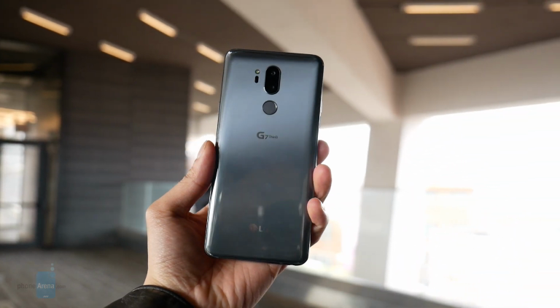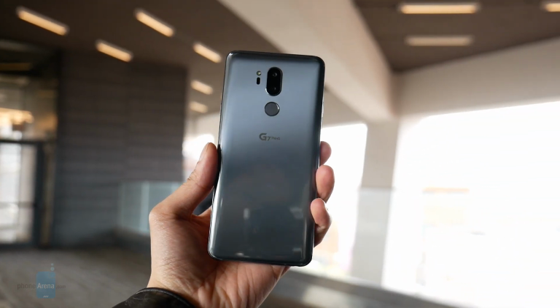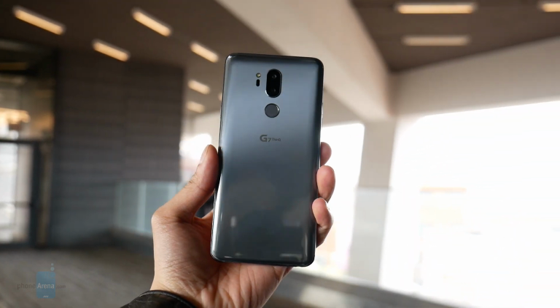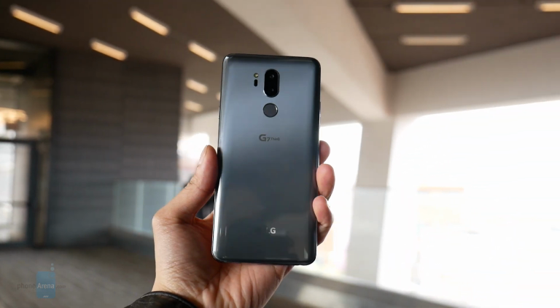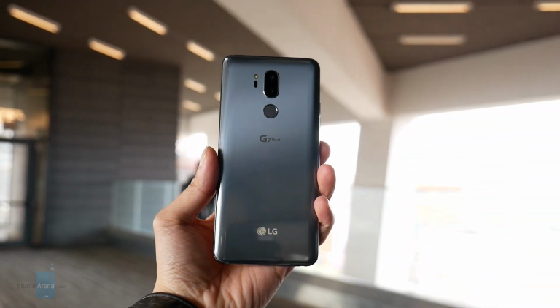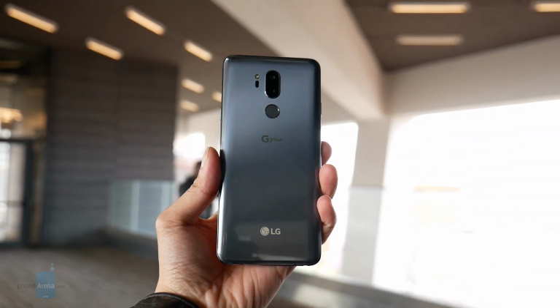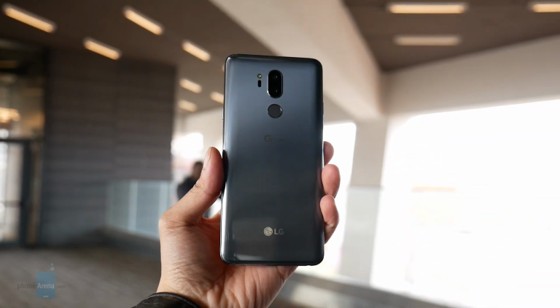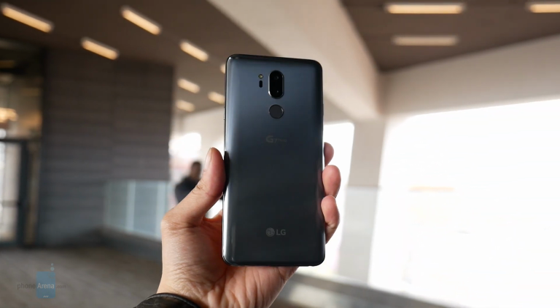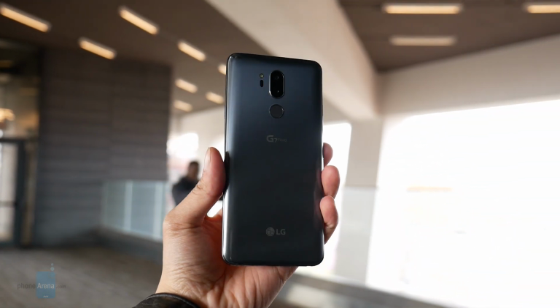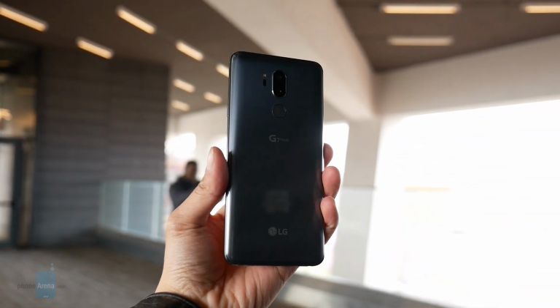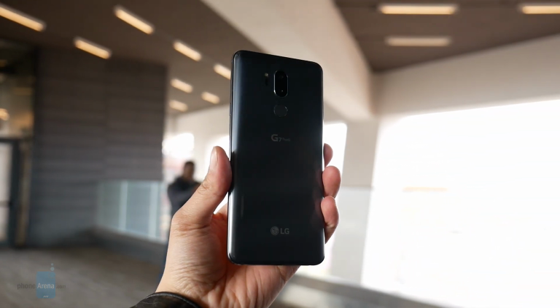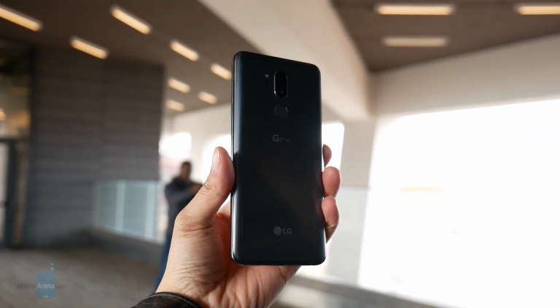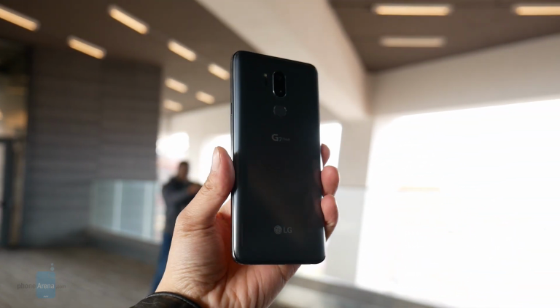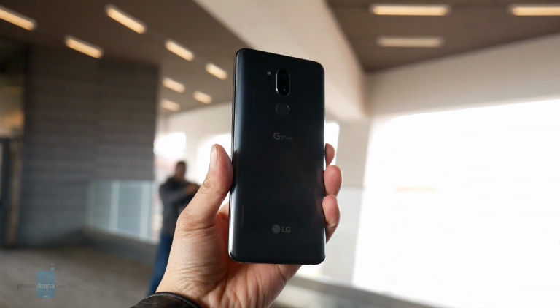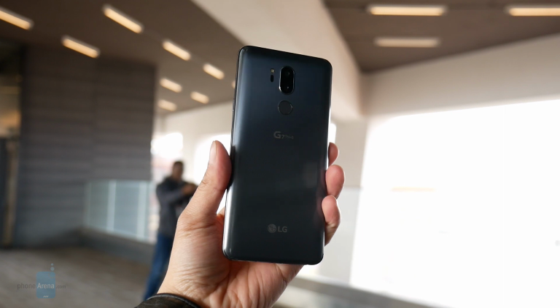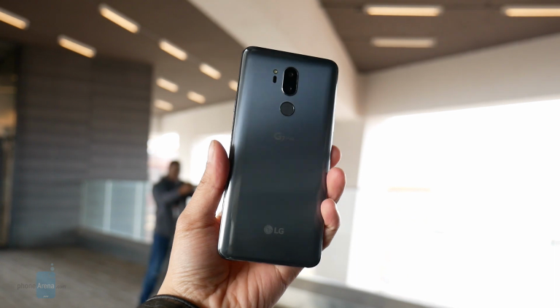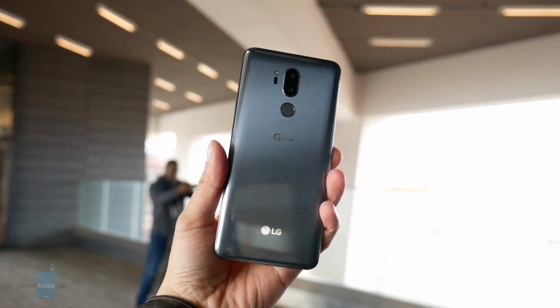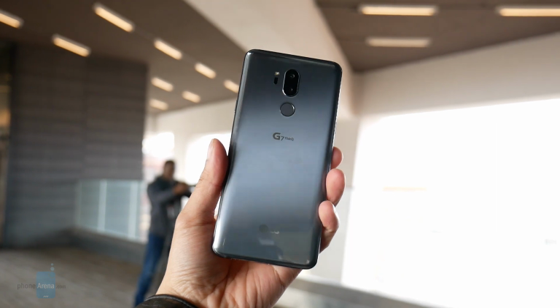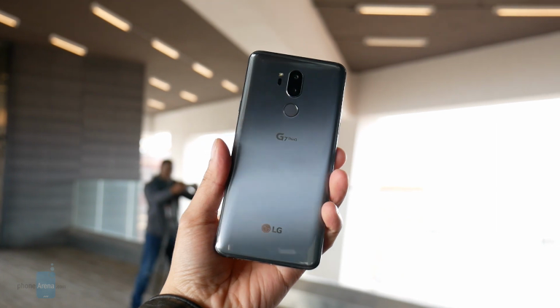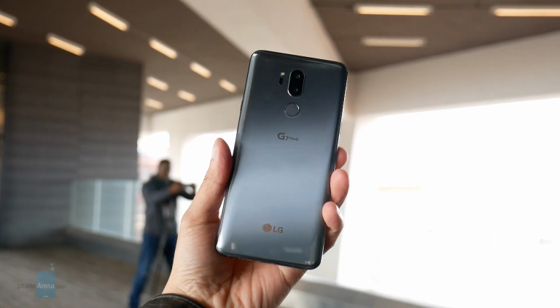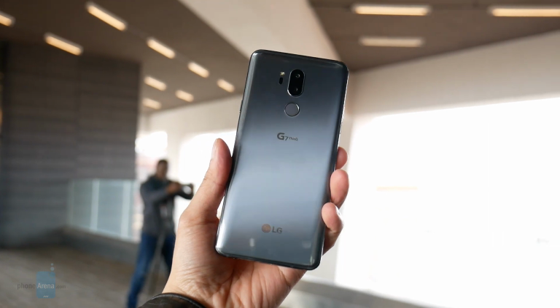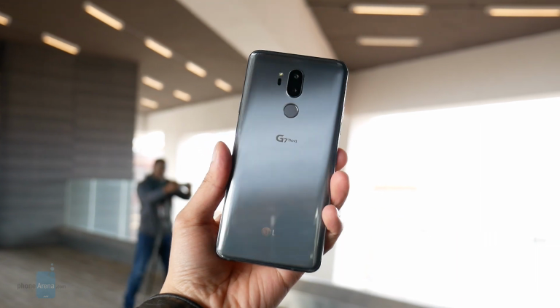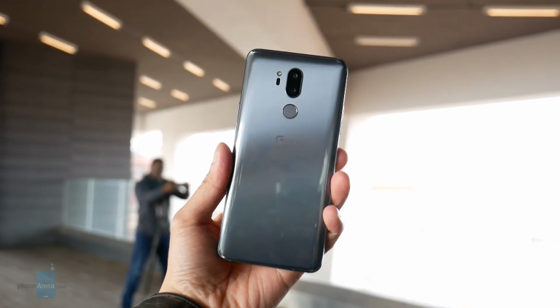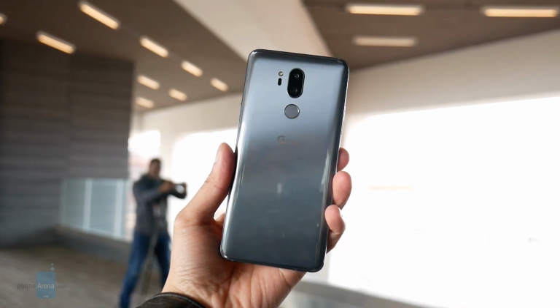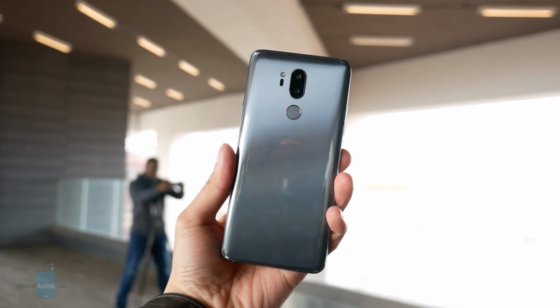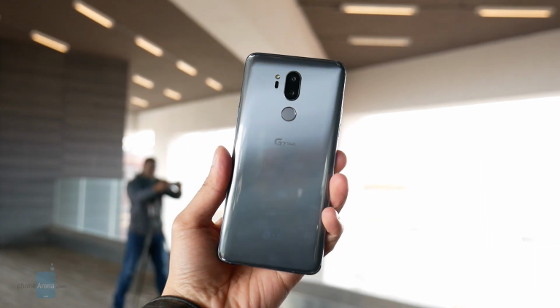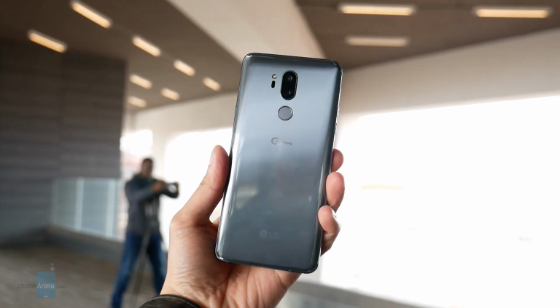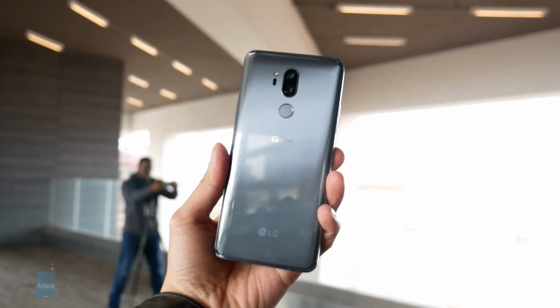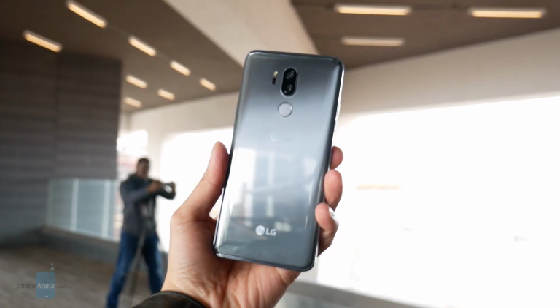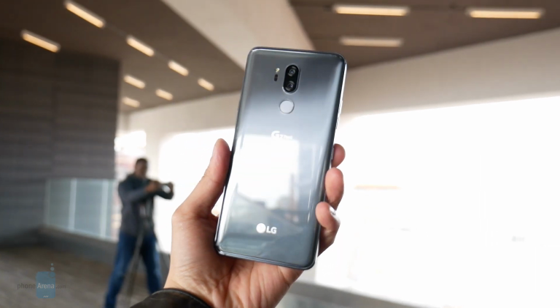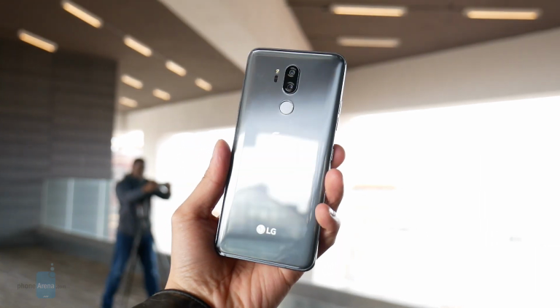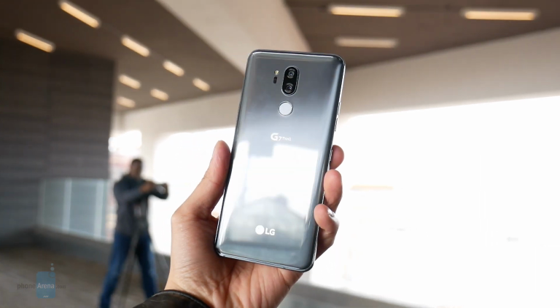If you want to learn more about either smartphone, you can check out our website, PhoneArena.com. This is John V signing off.